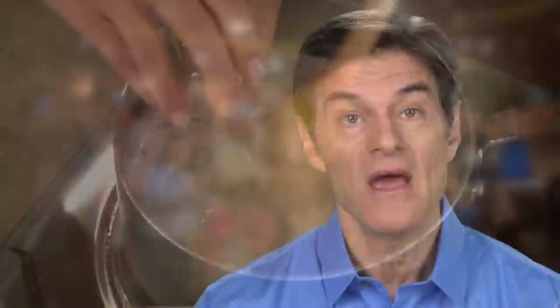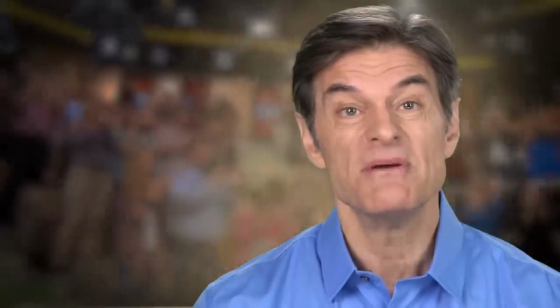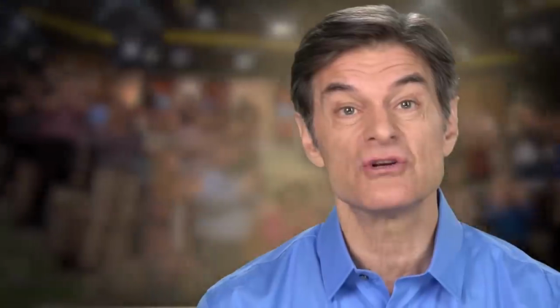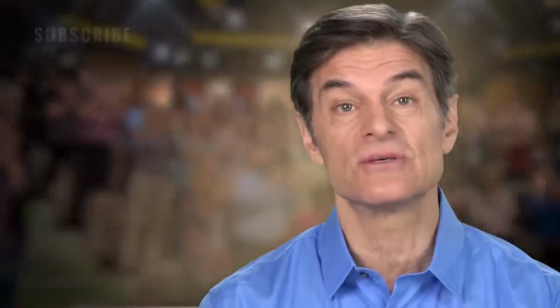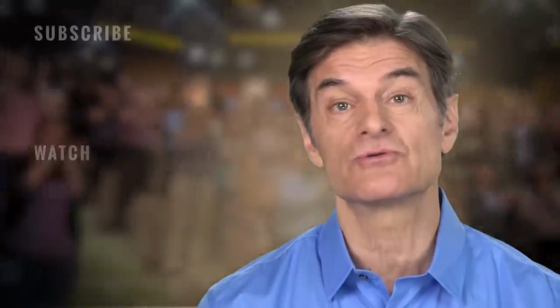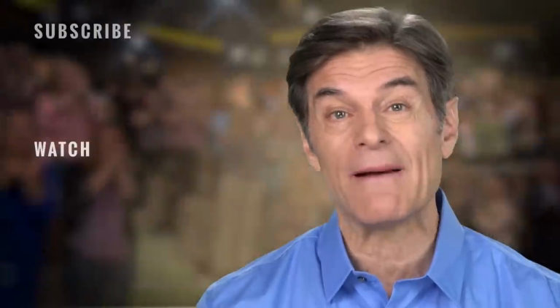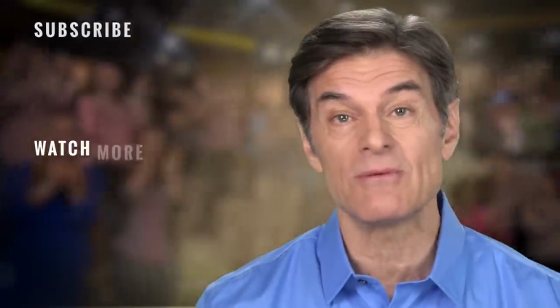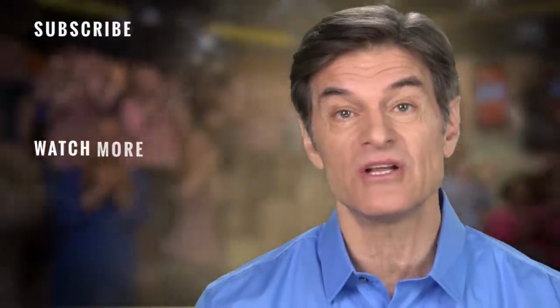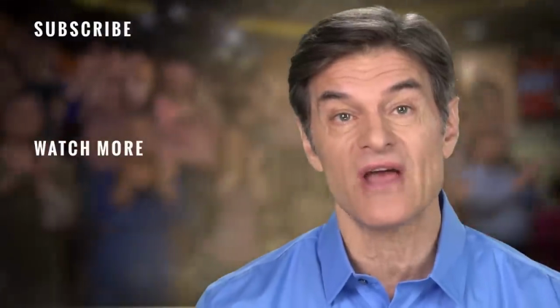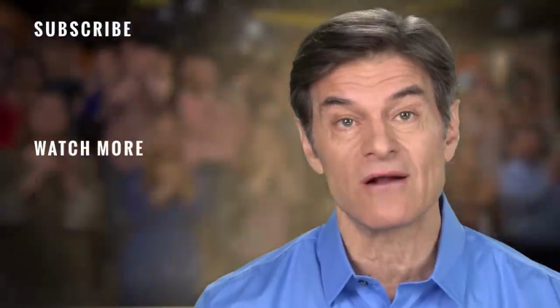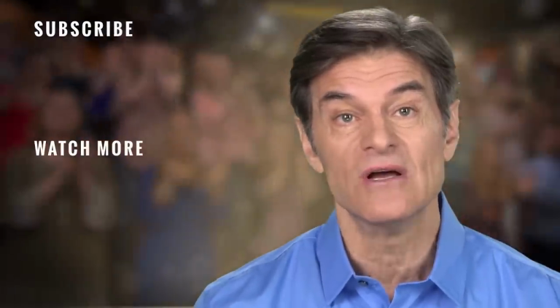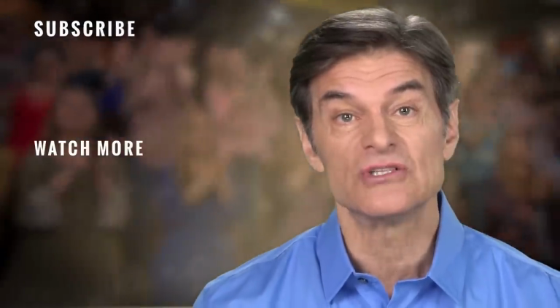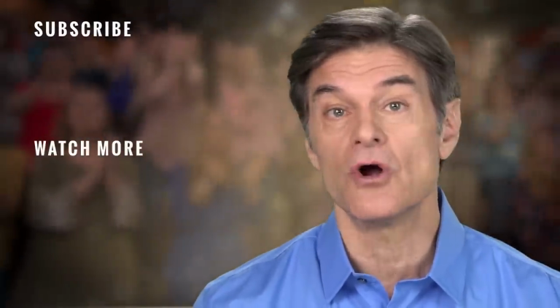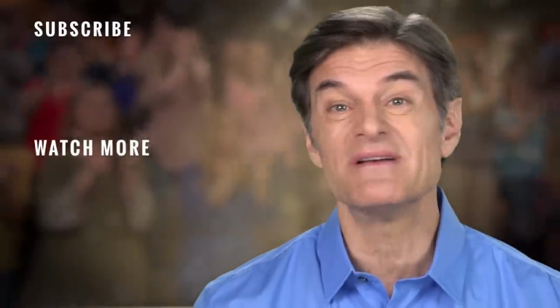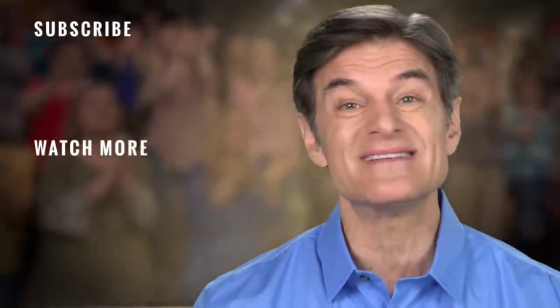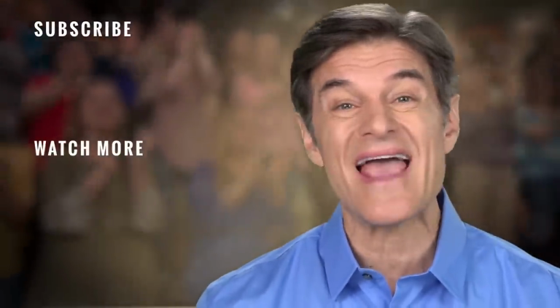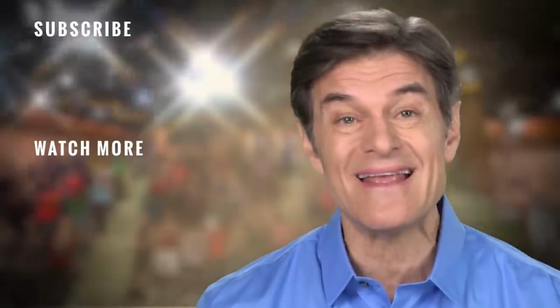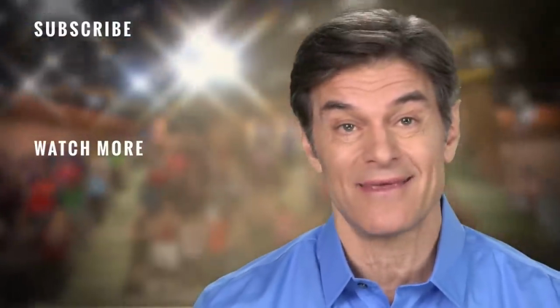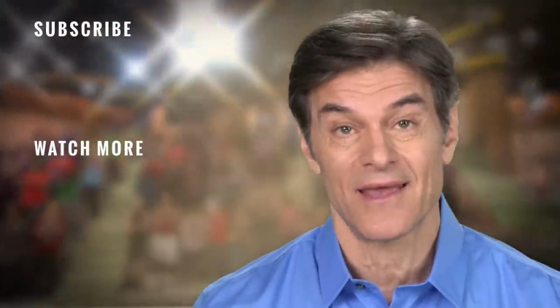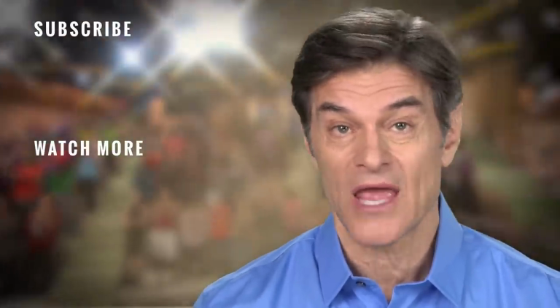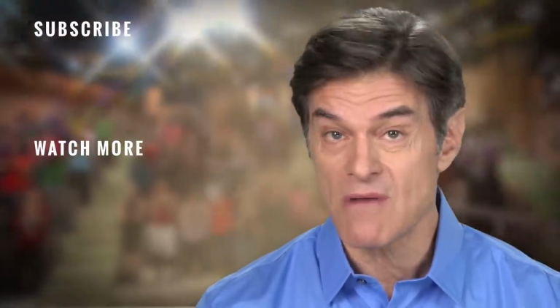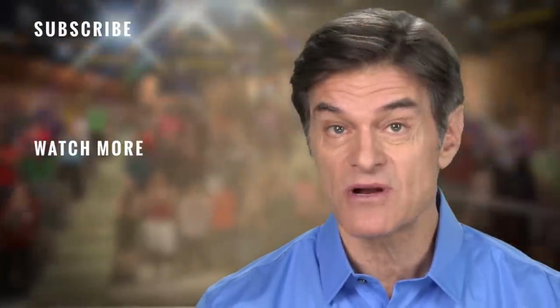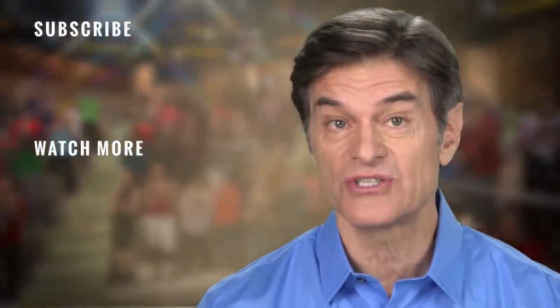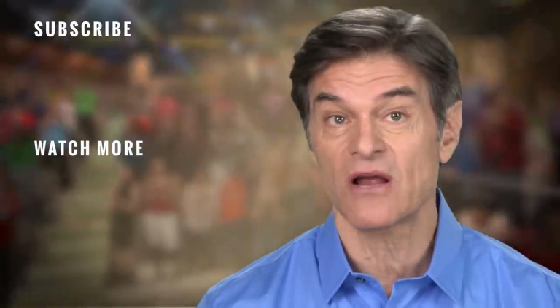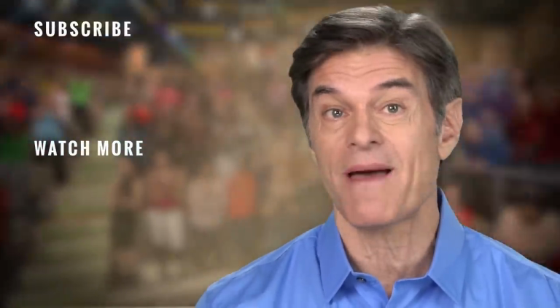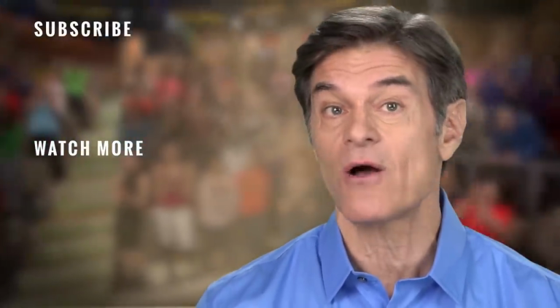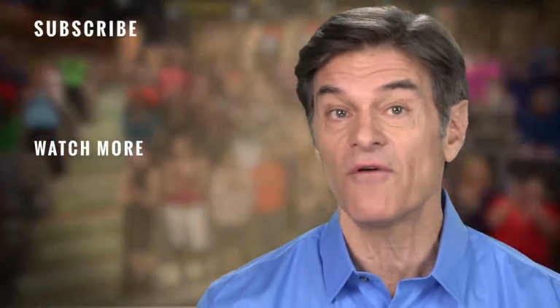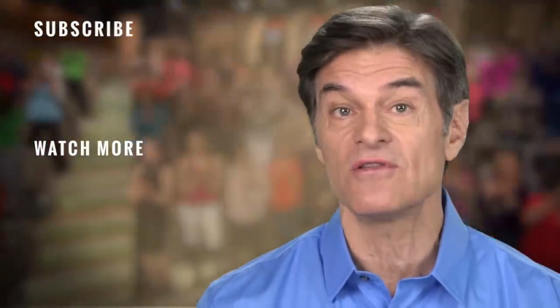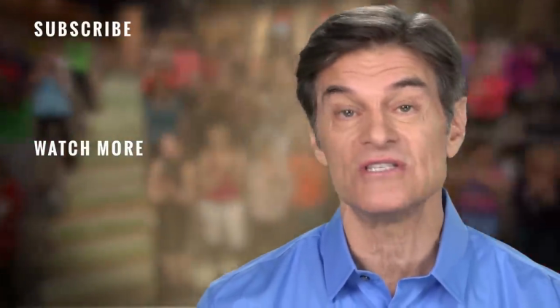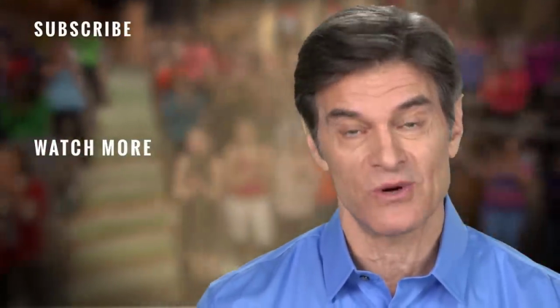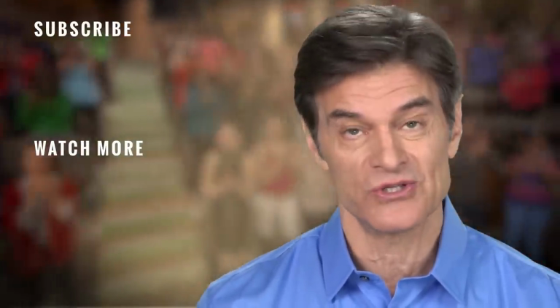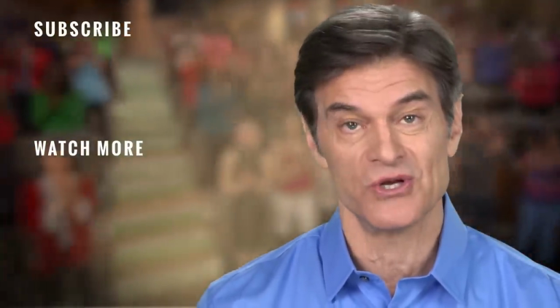Be sure to subscribe to my channel so you don't miss anything, and remember to check back often to see what's new.